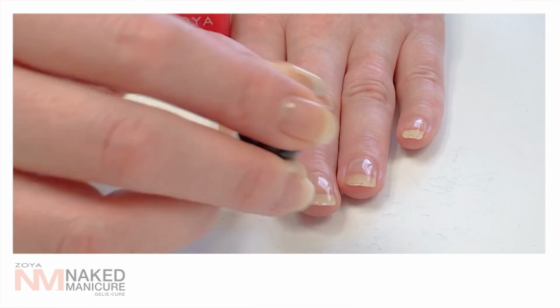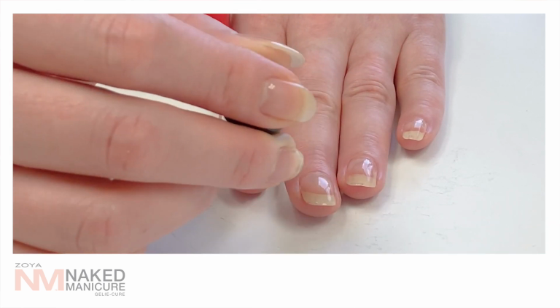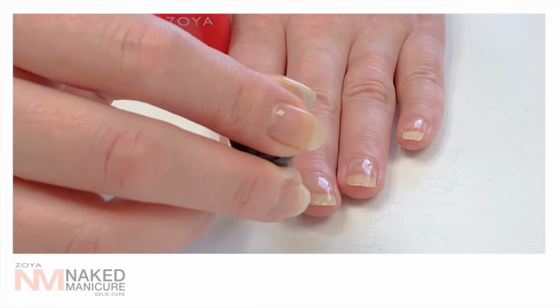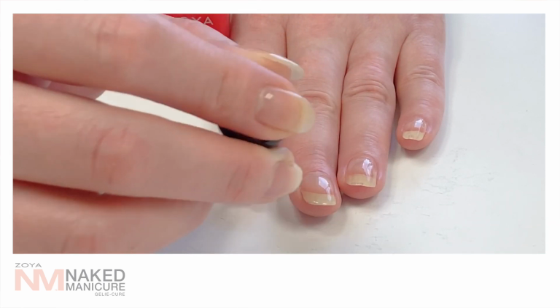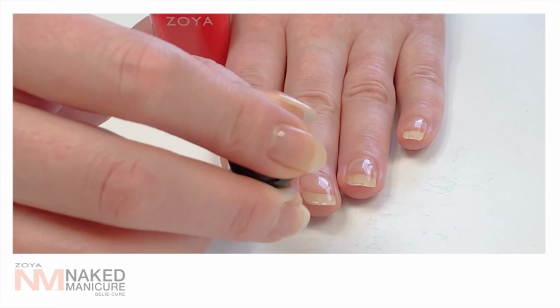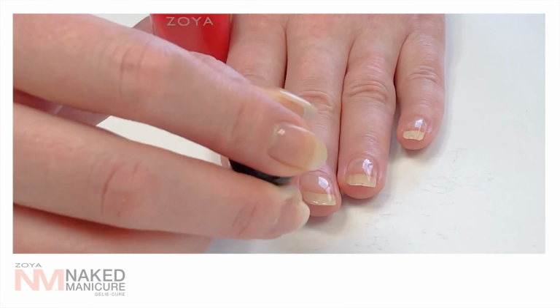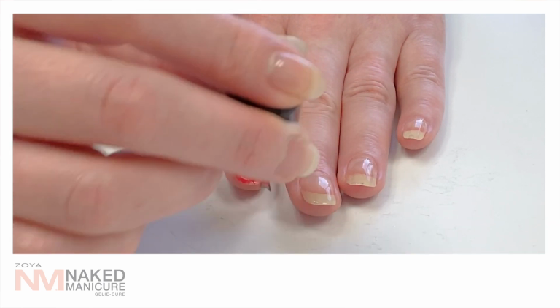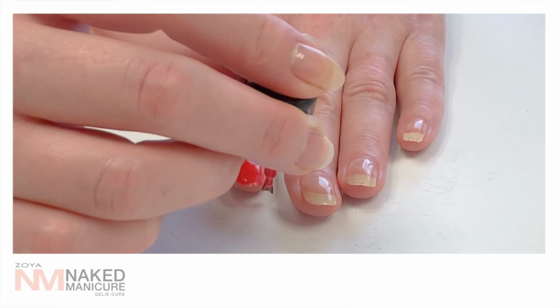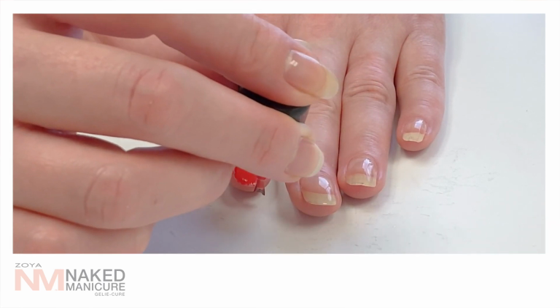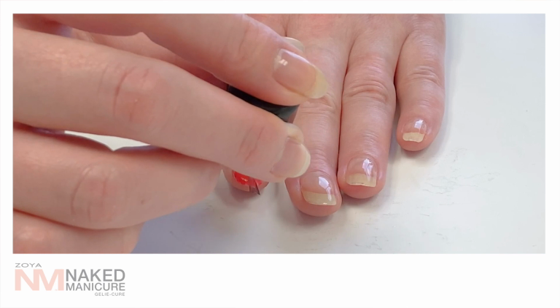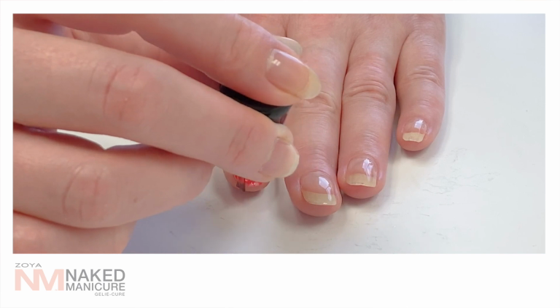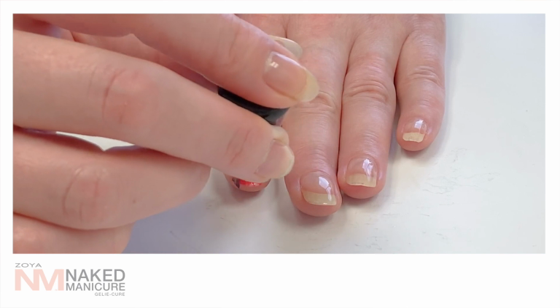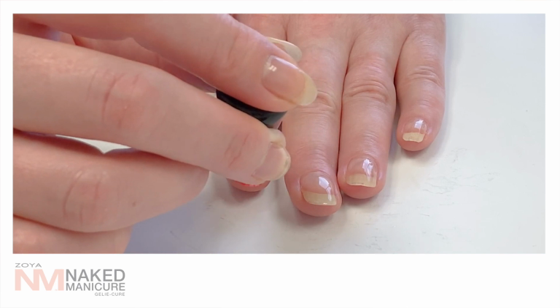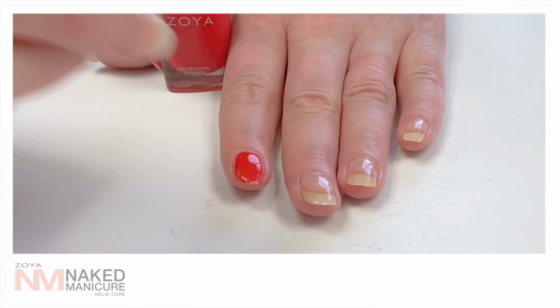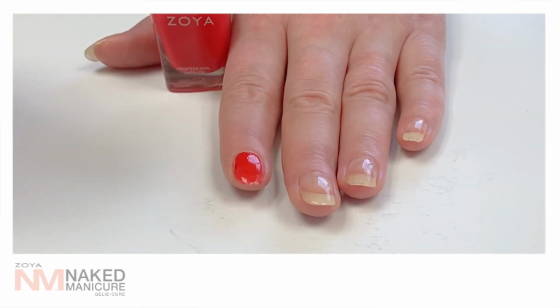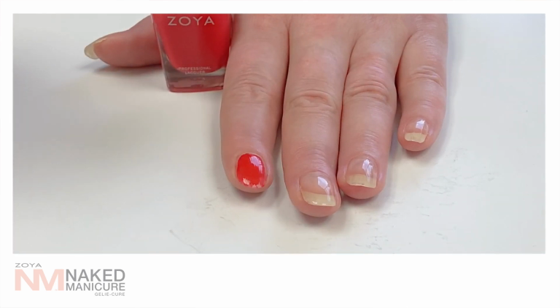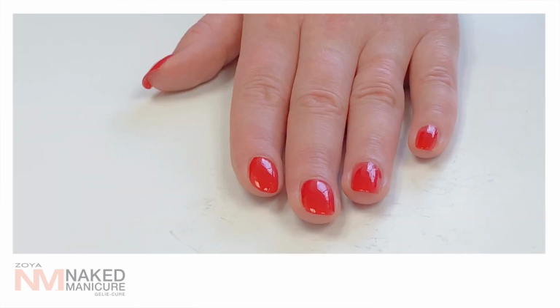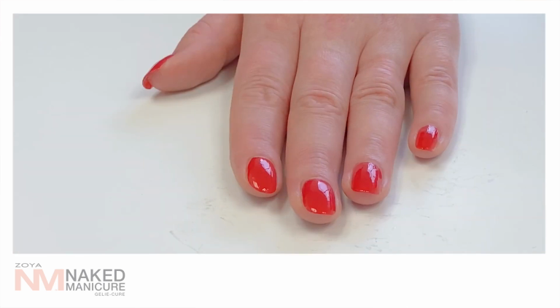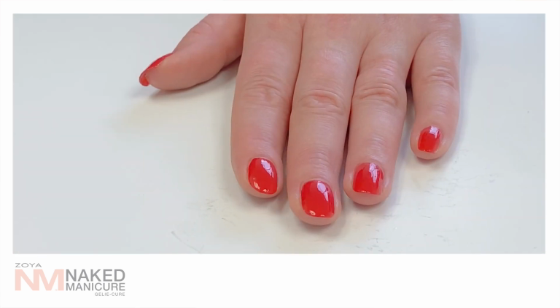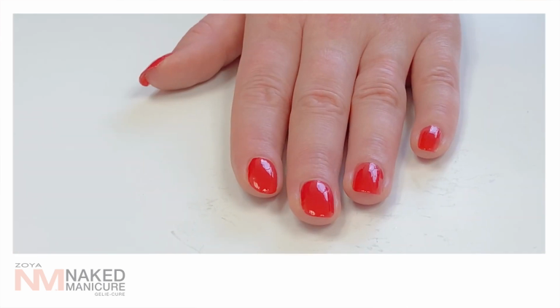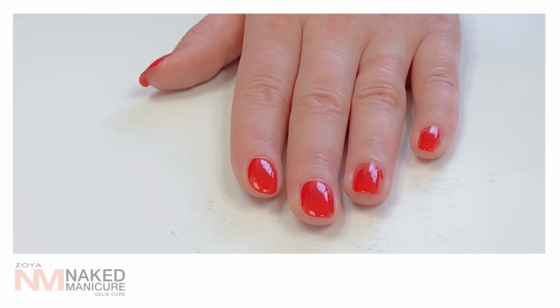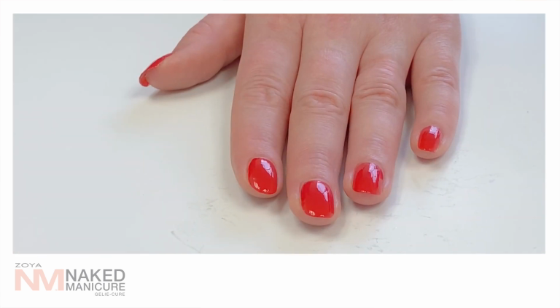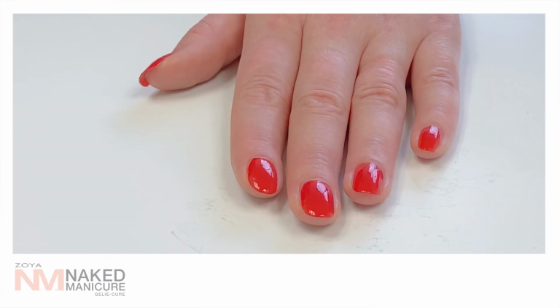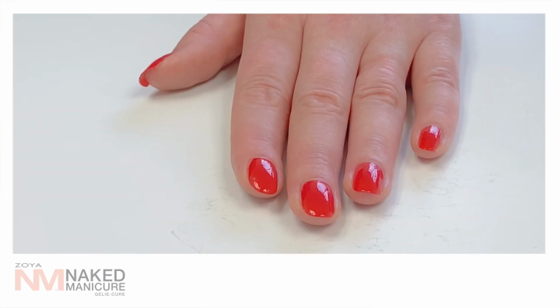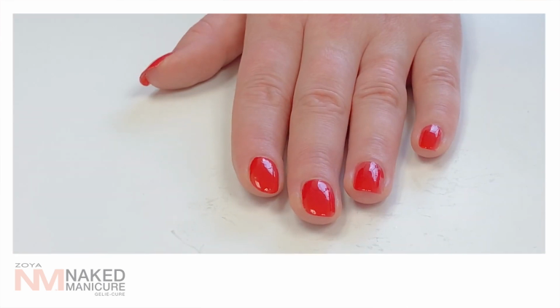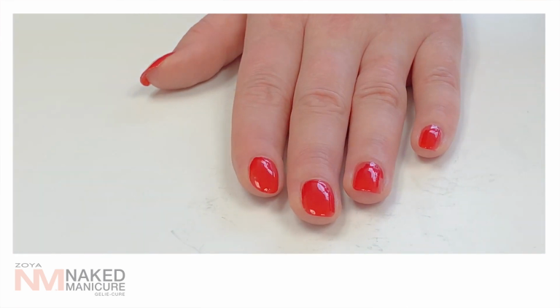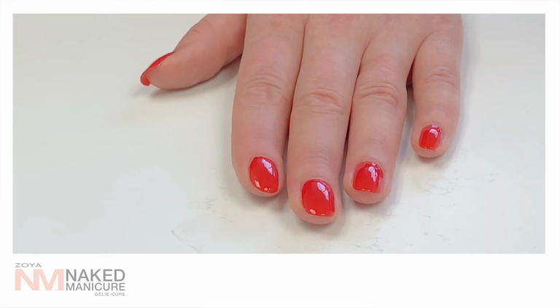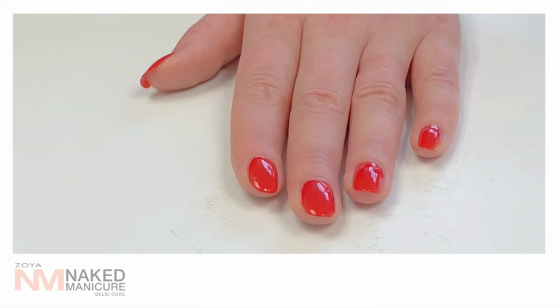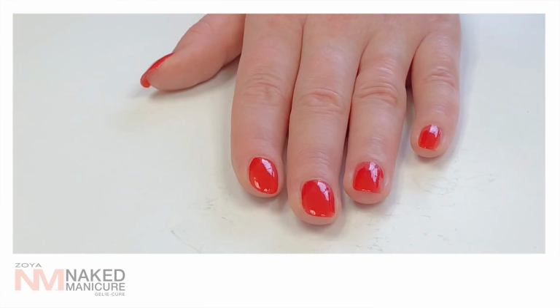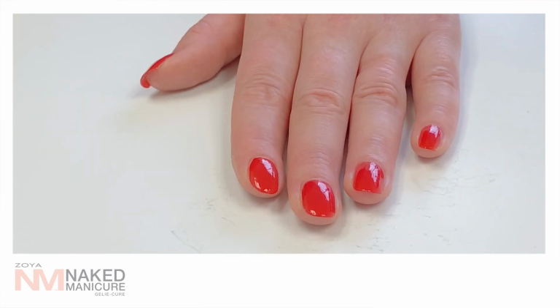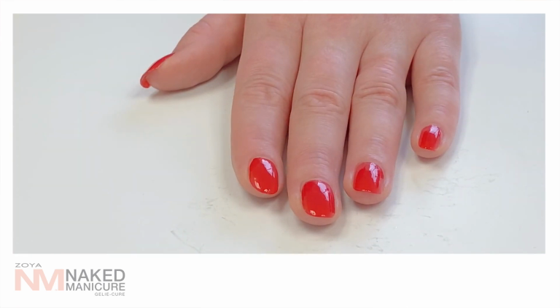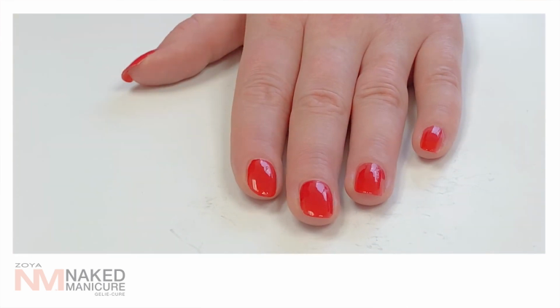Wait 2 minutes and then apply a second thin coat of the Zoya color on all 10 nails, making sure to wrap the tip.